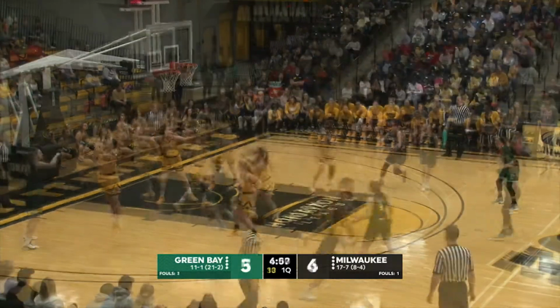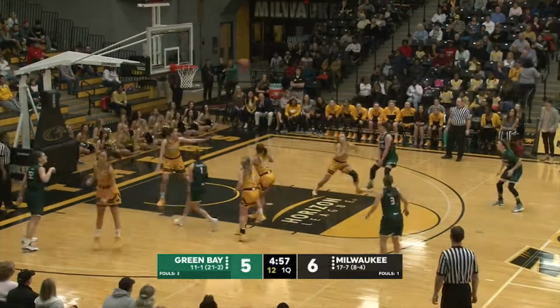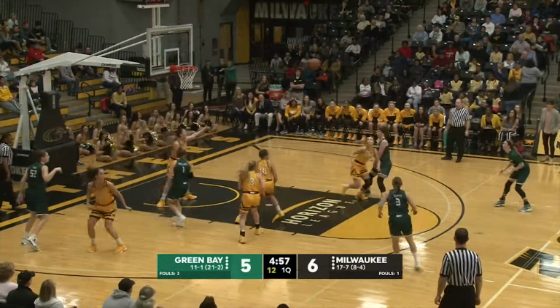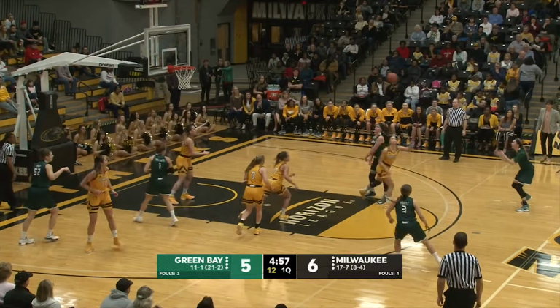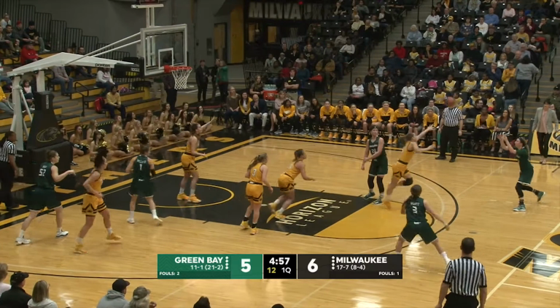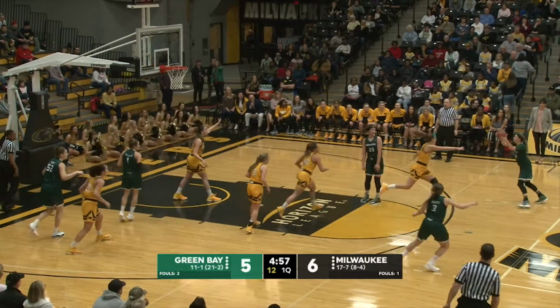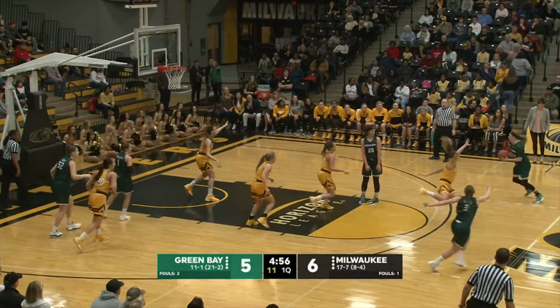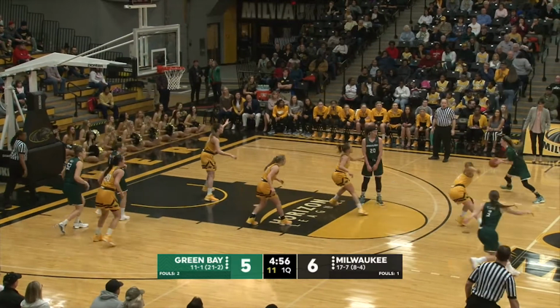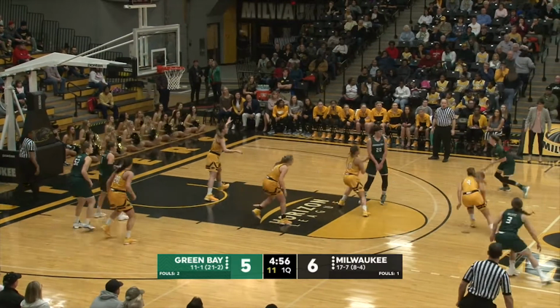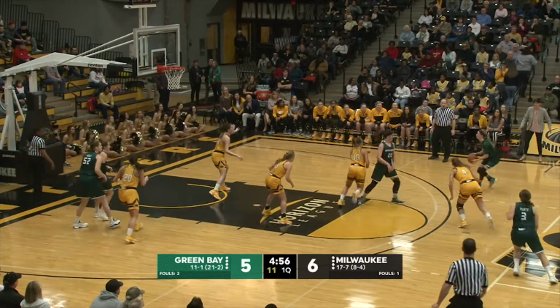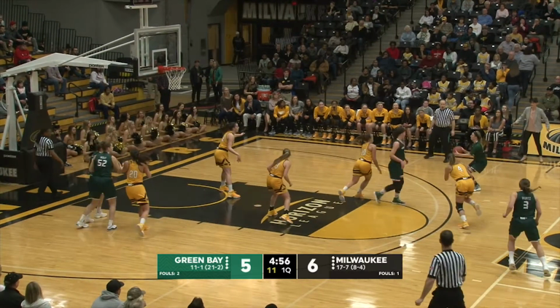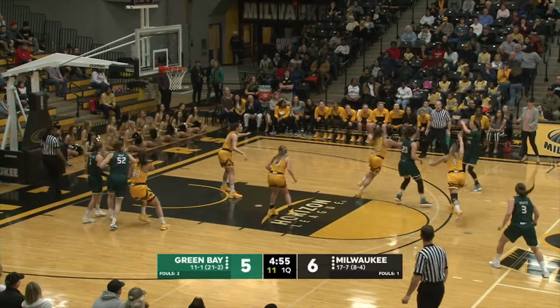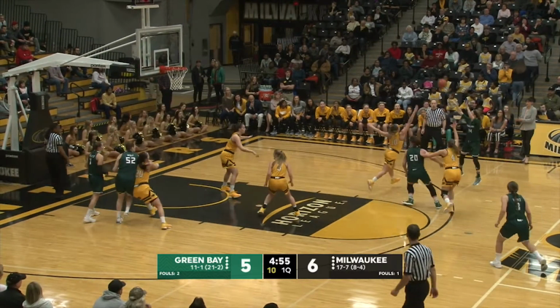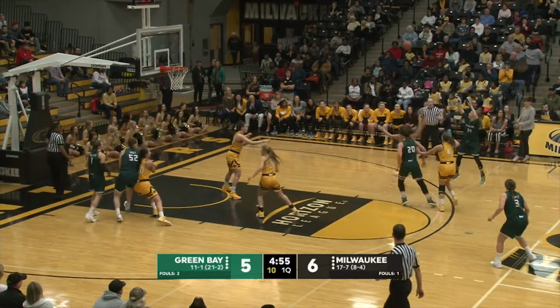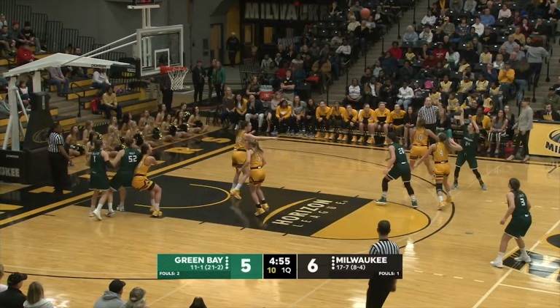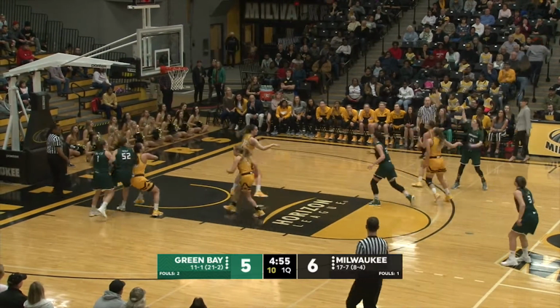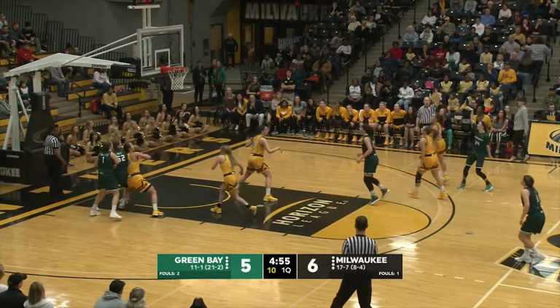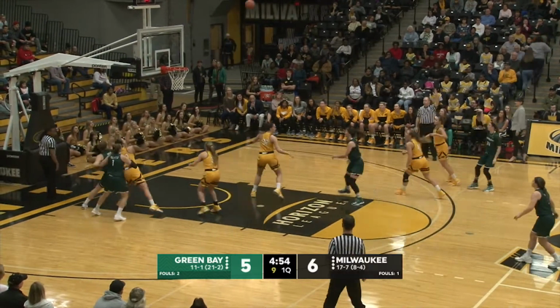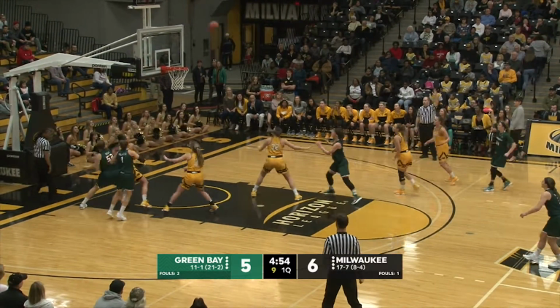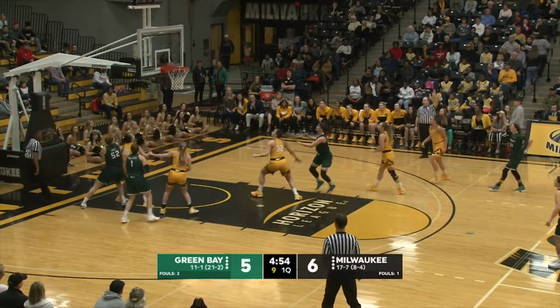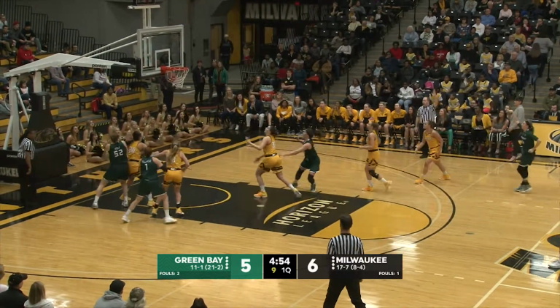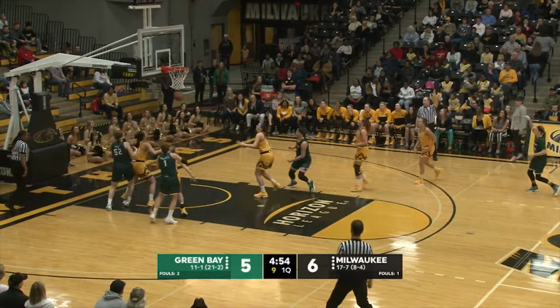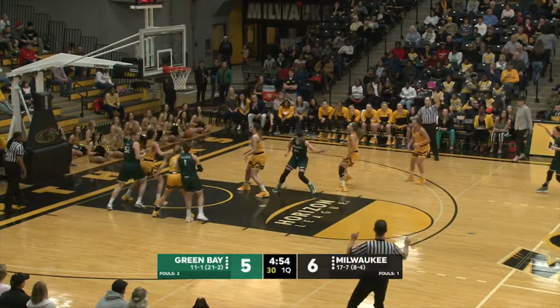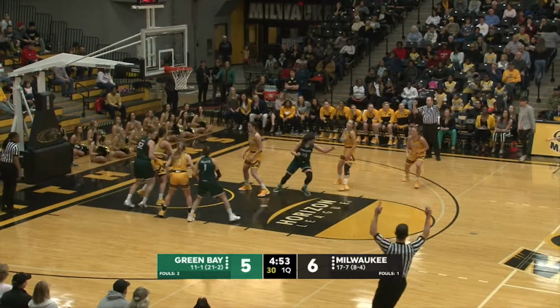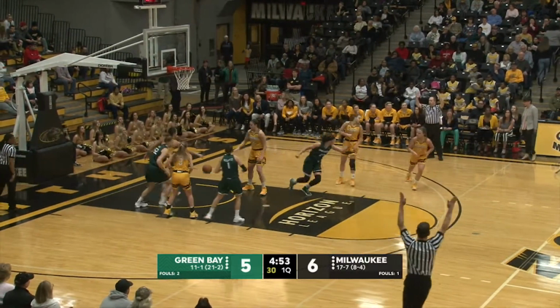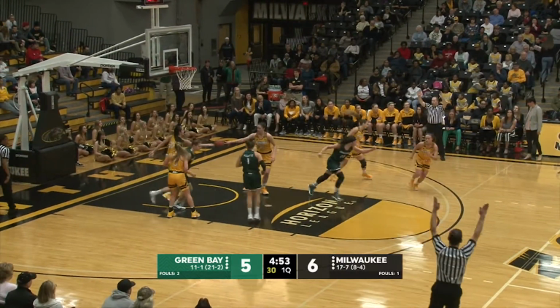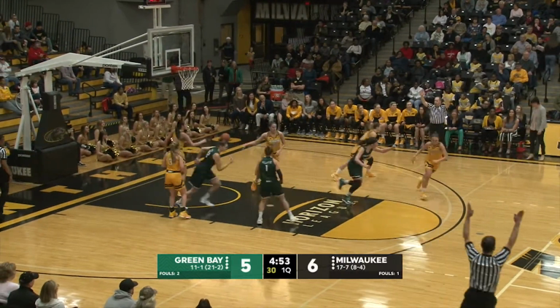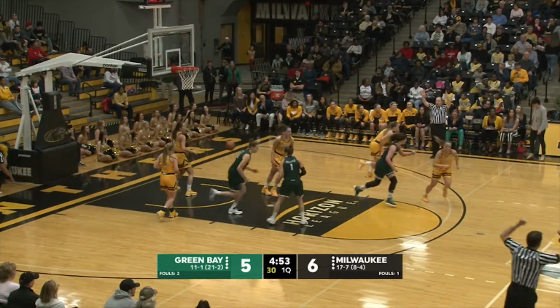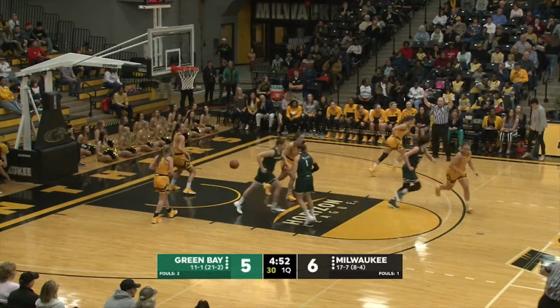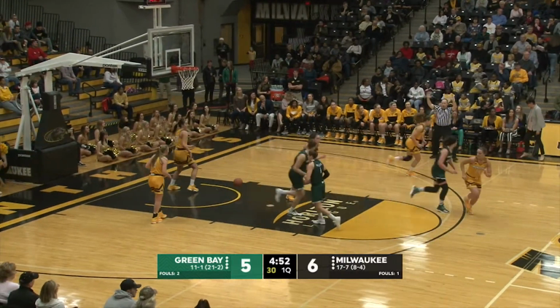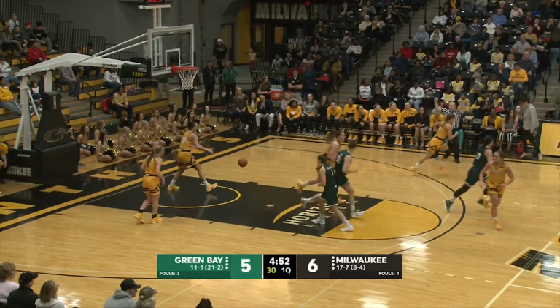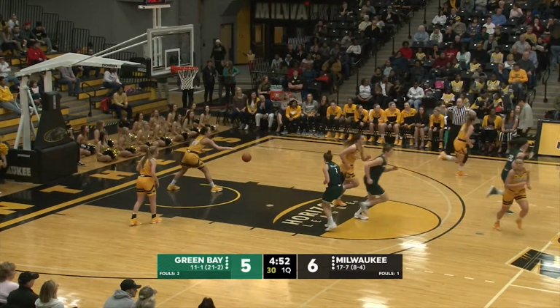Wolf across the way, out it comes. LeClaire takes a dribble, fires a right wing three ball and hits it with the shot clock winding down.